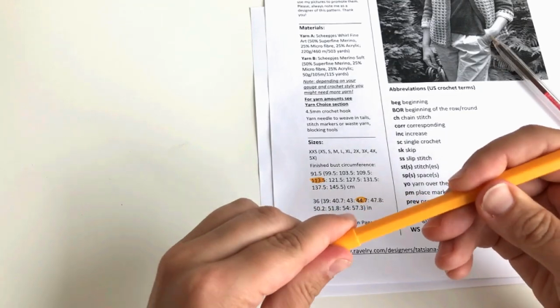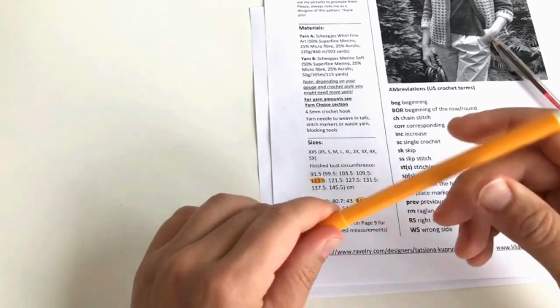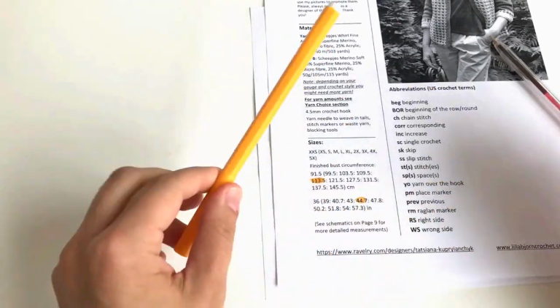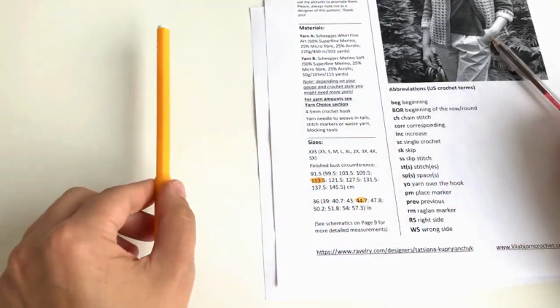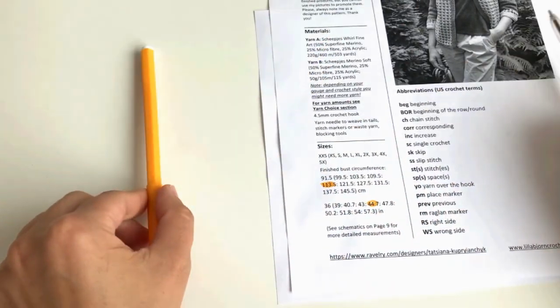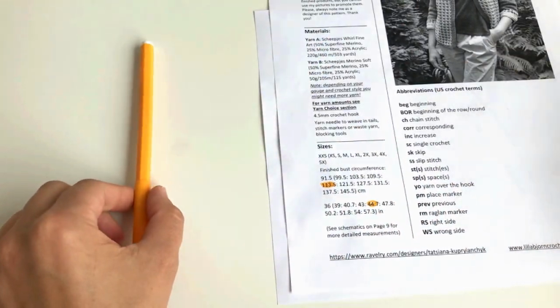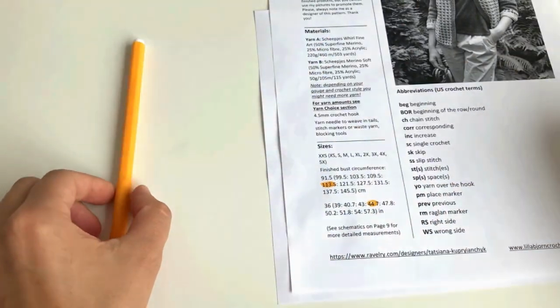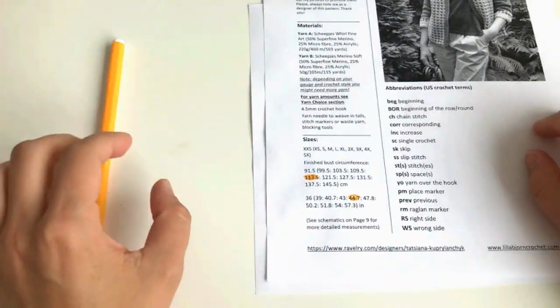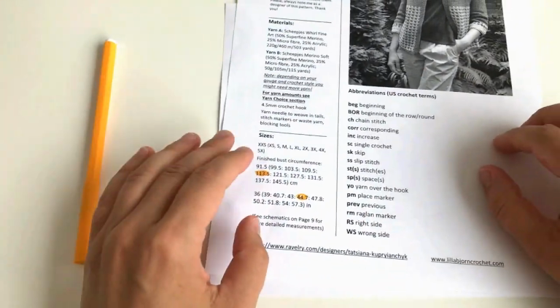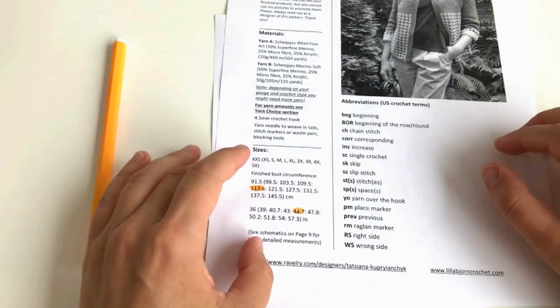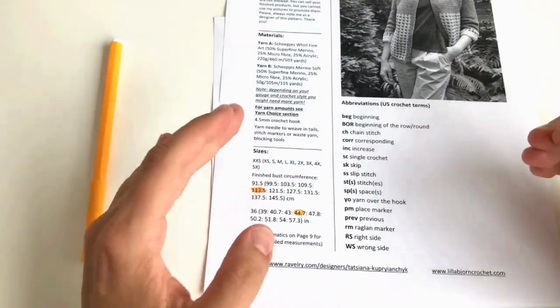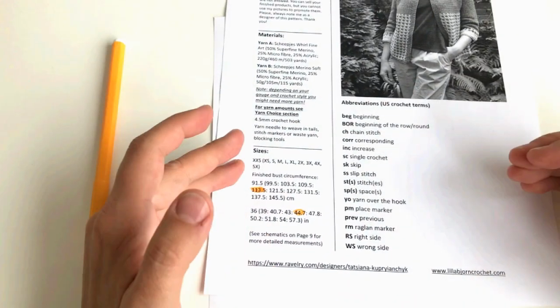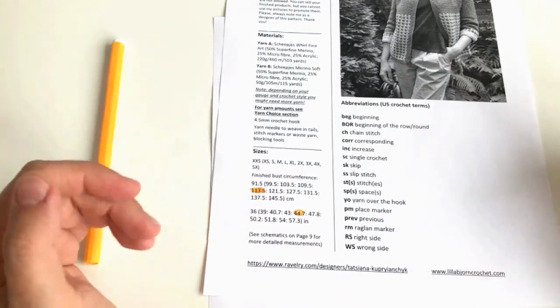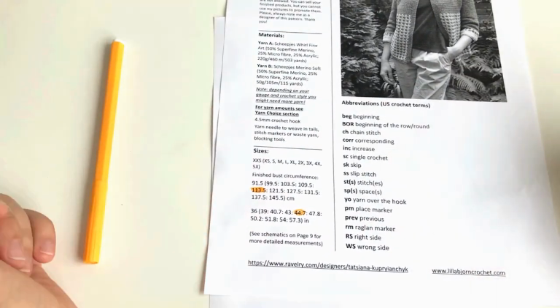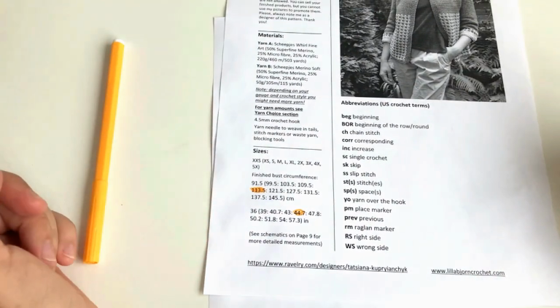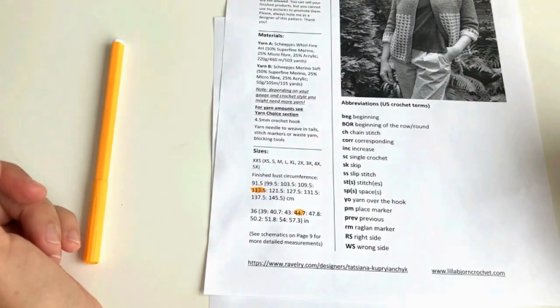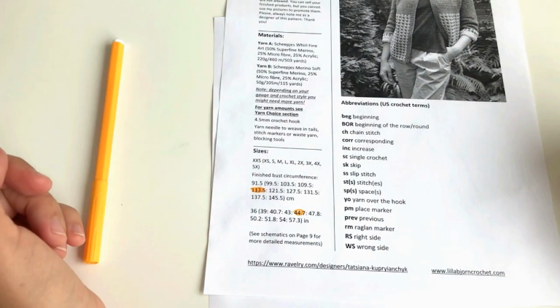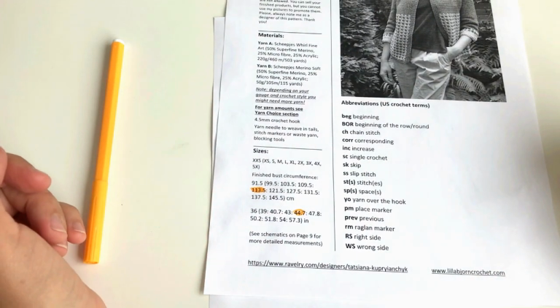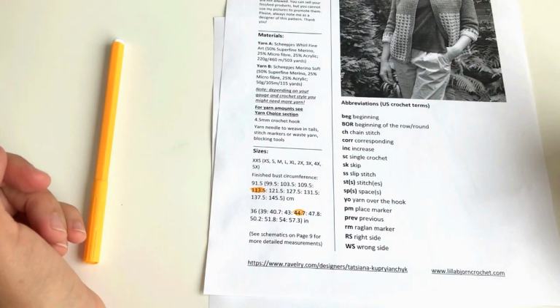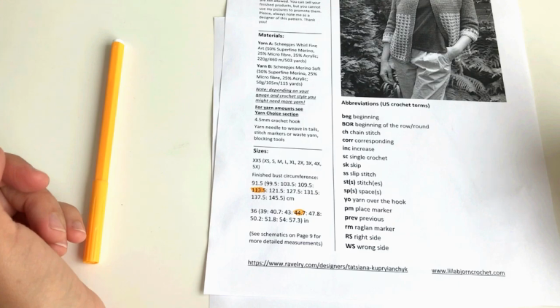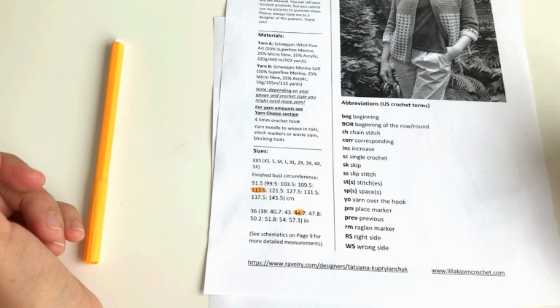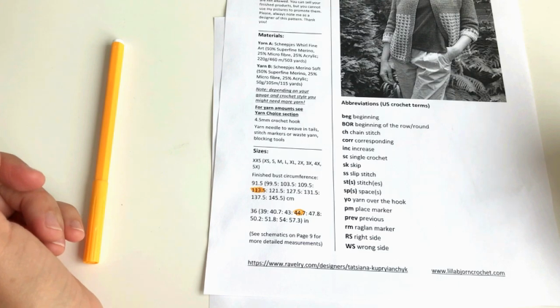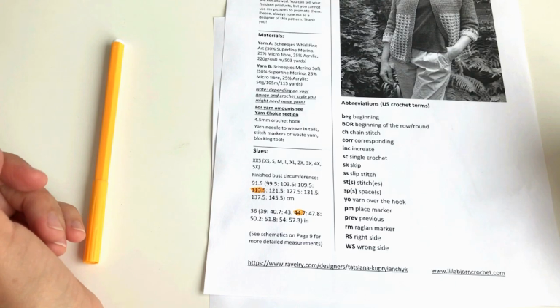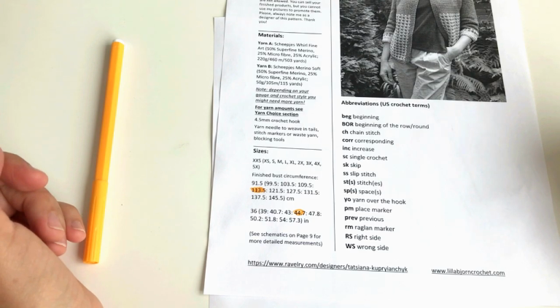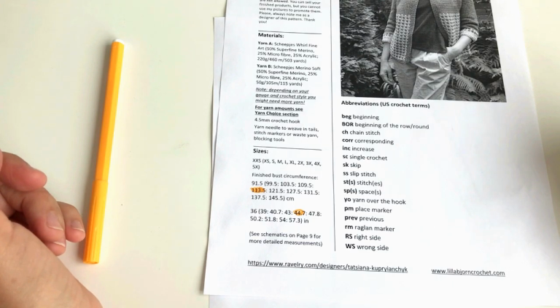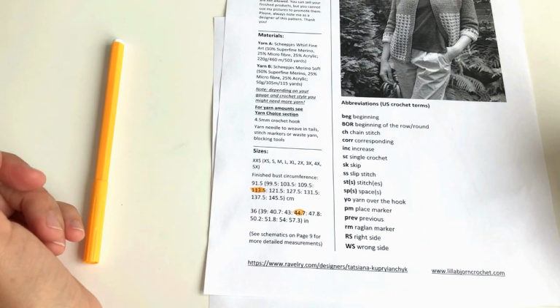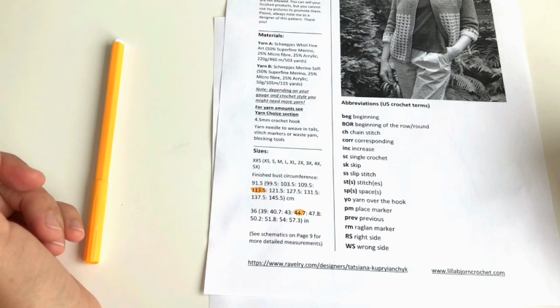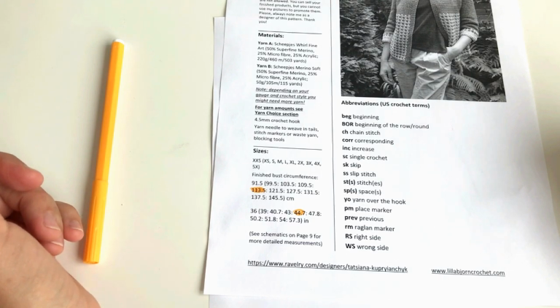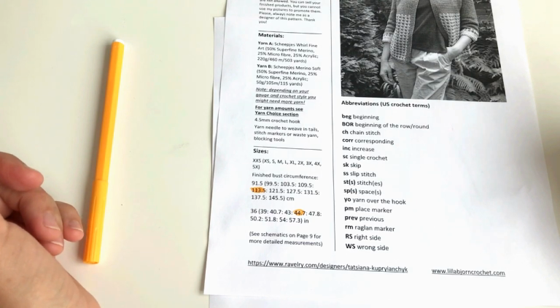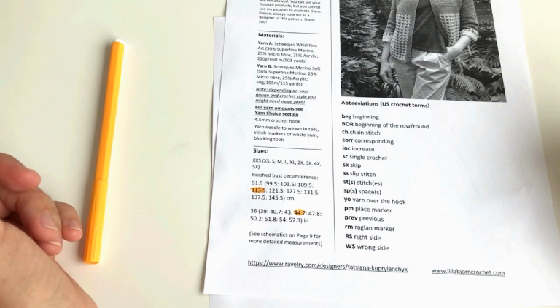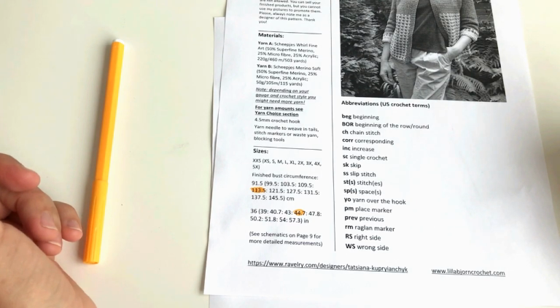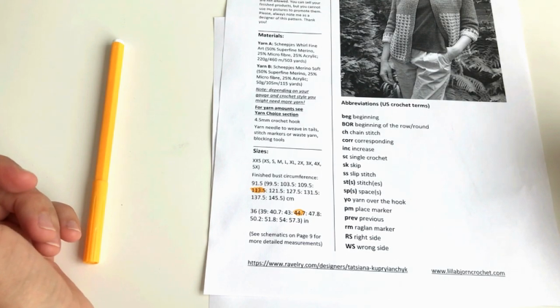That's everything I'd like to tell you about sizing, and now we can start making our yoke and talk about the short rows.